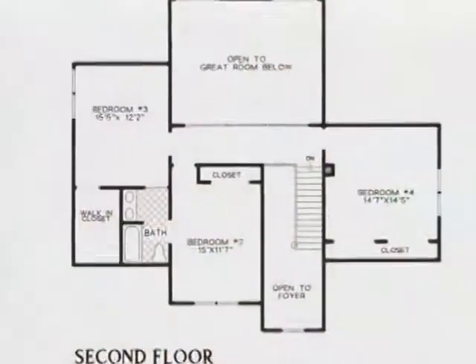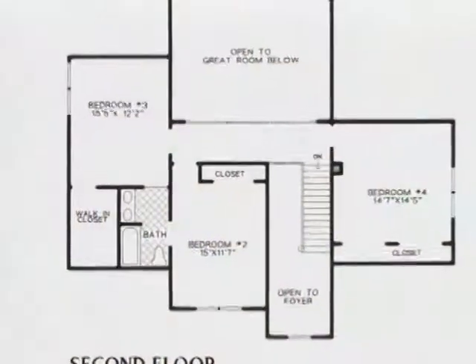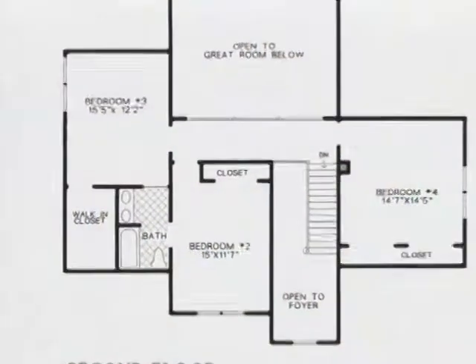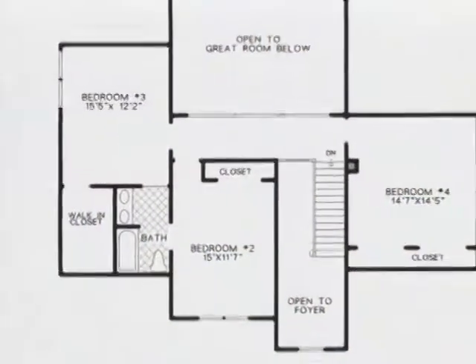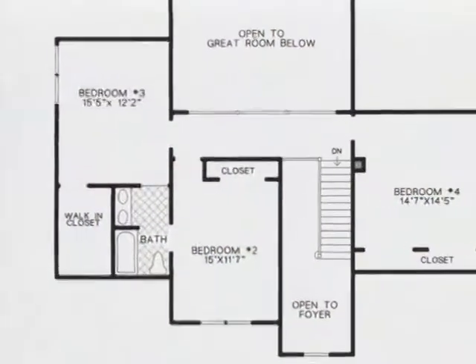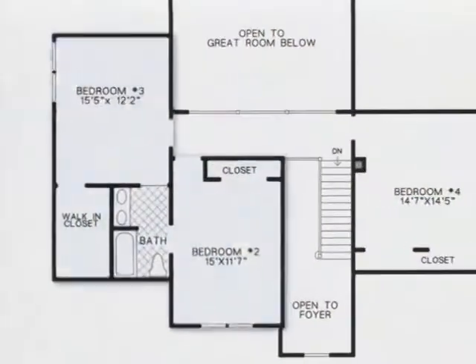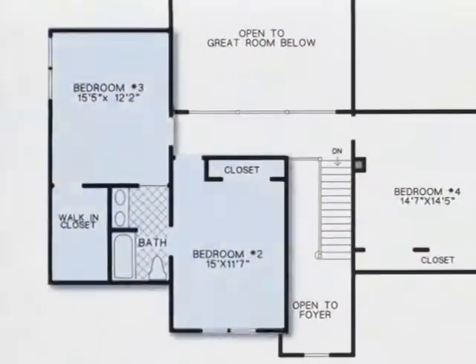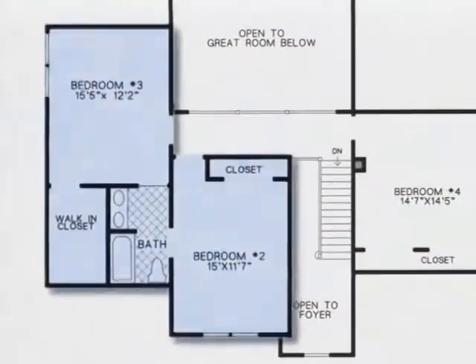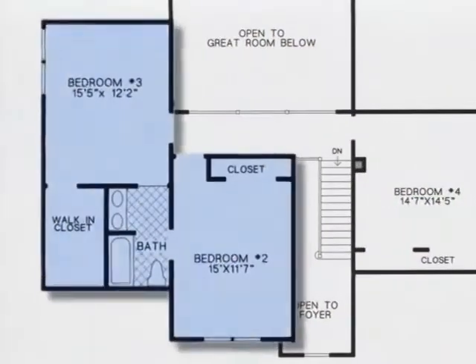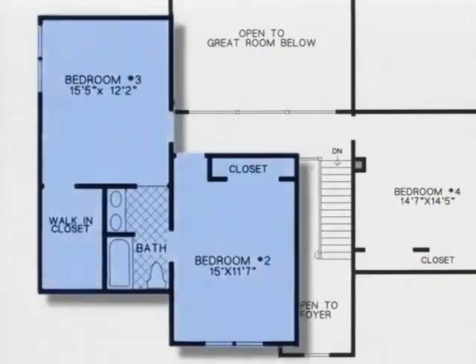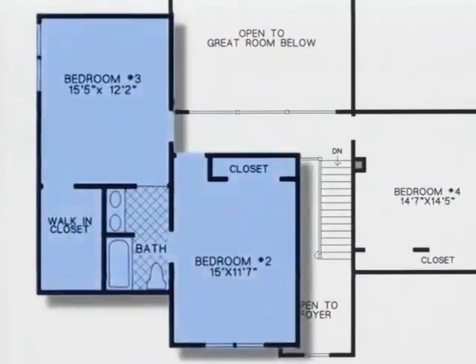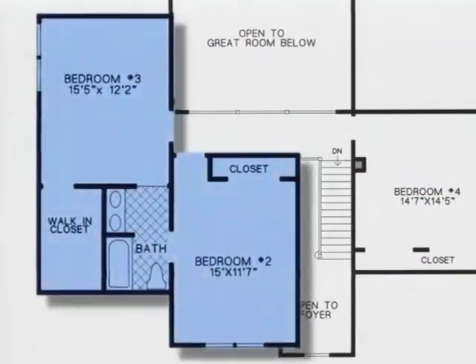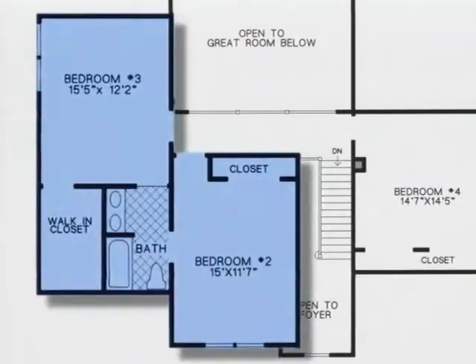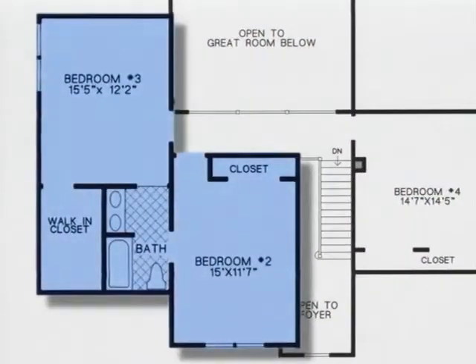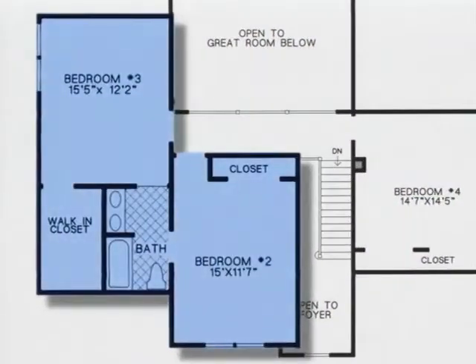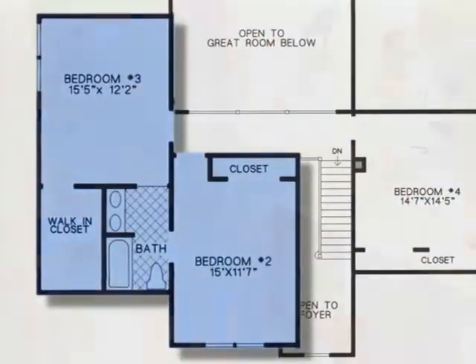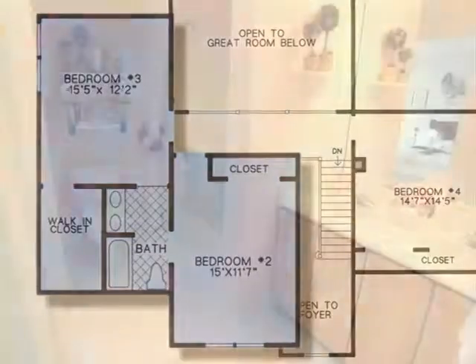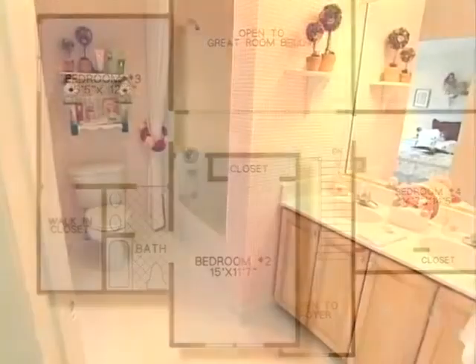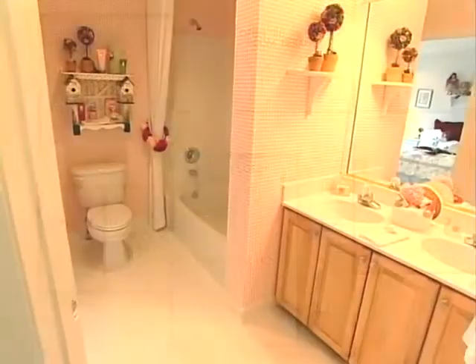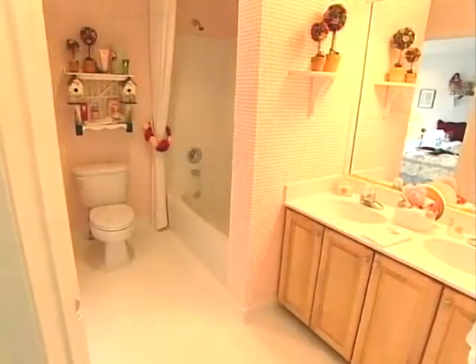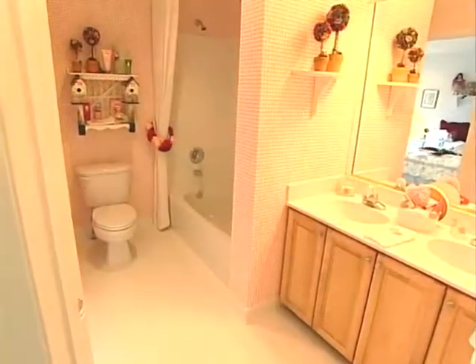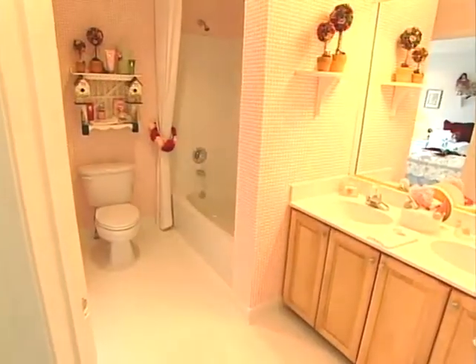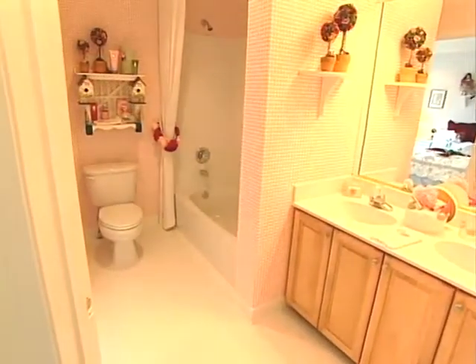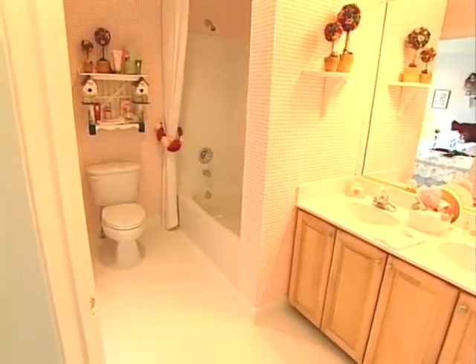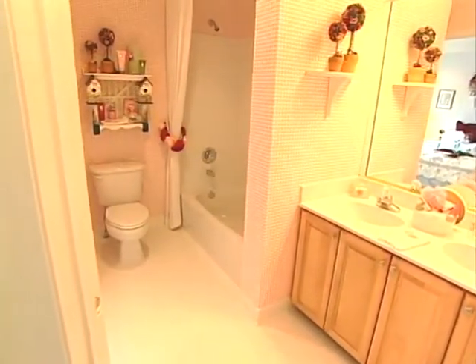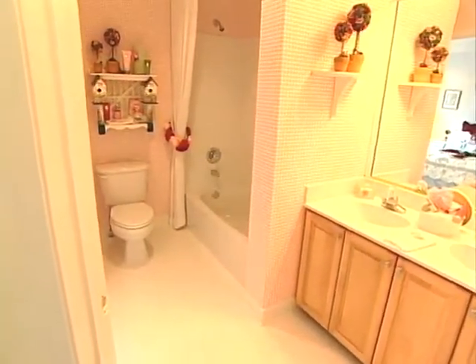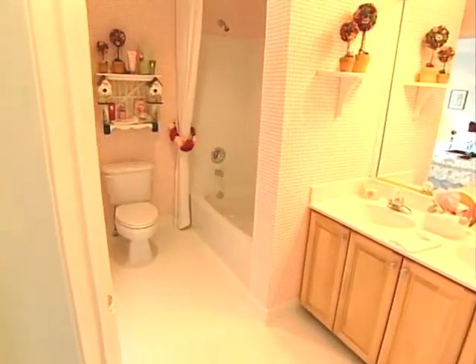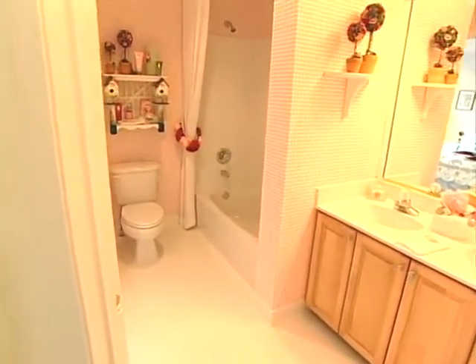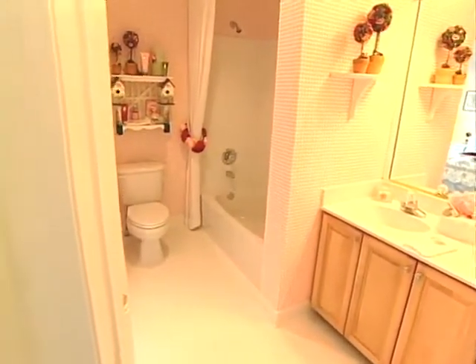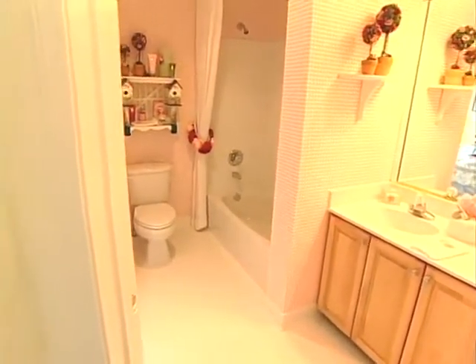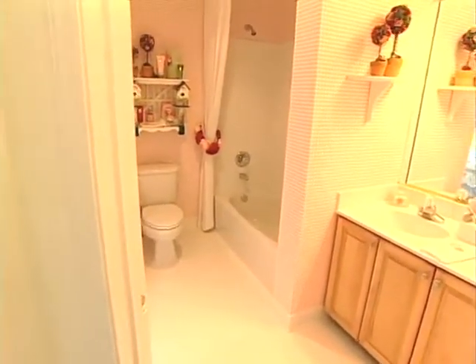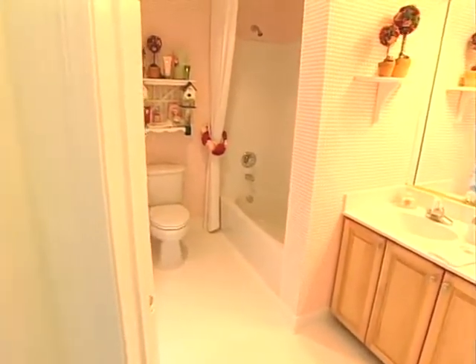Upstairs, two additional large bedrooms share access to a full bath, with double-sink vanity and full tub.